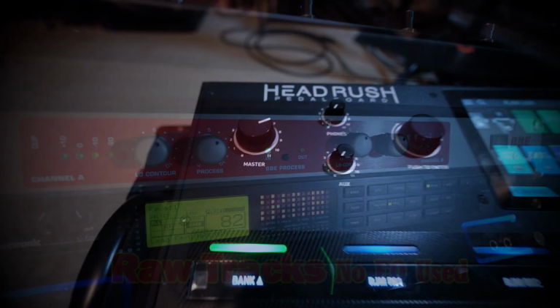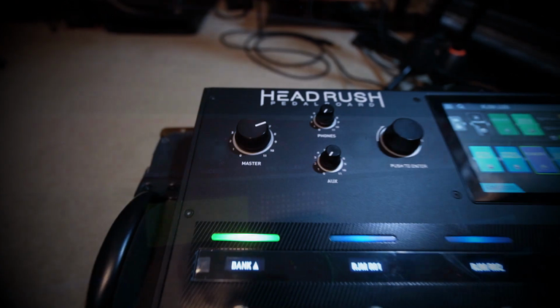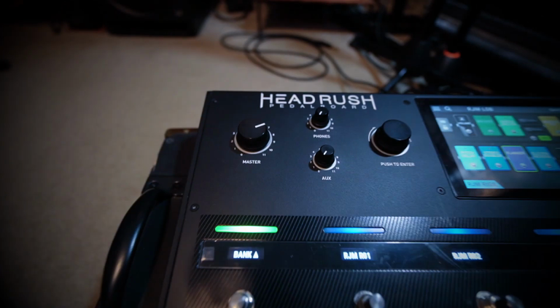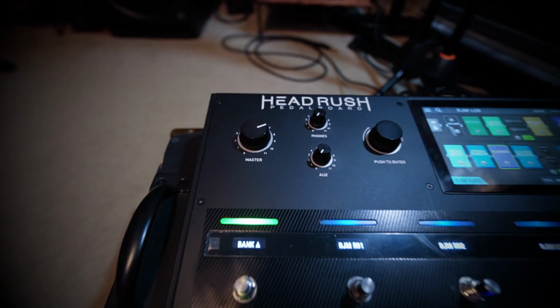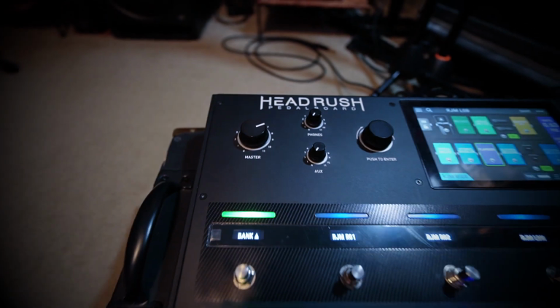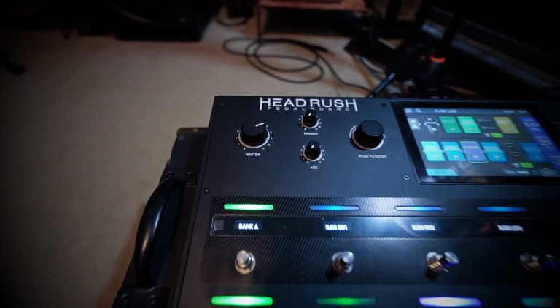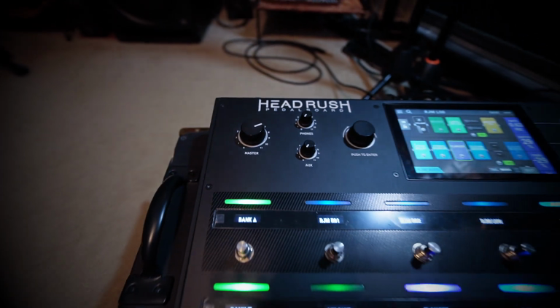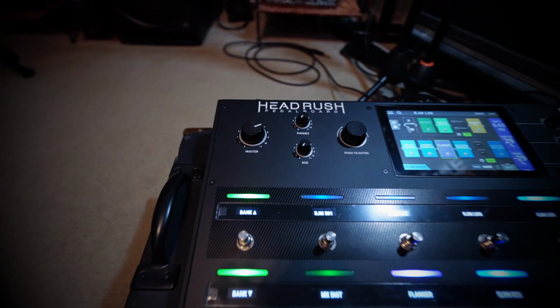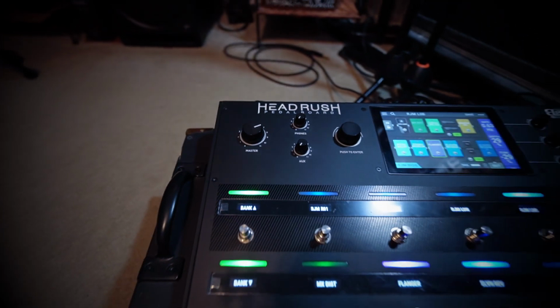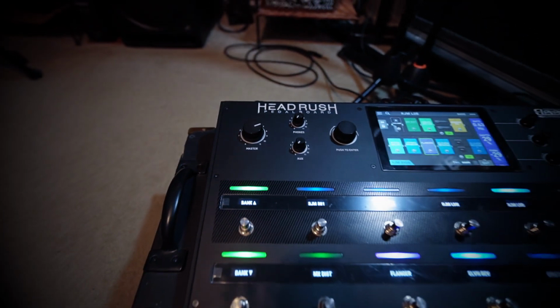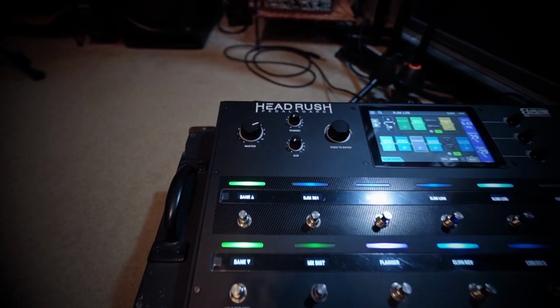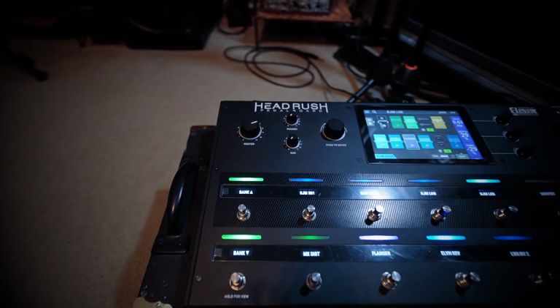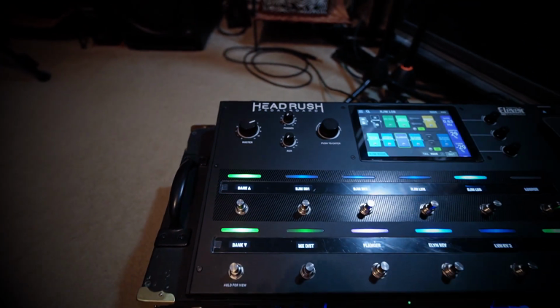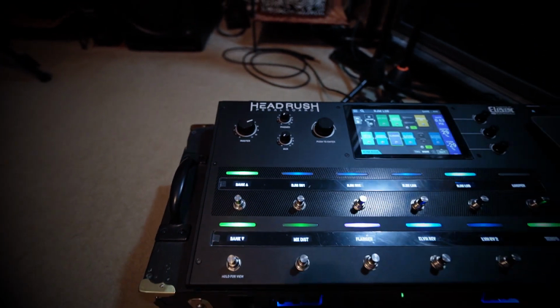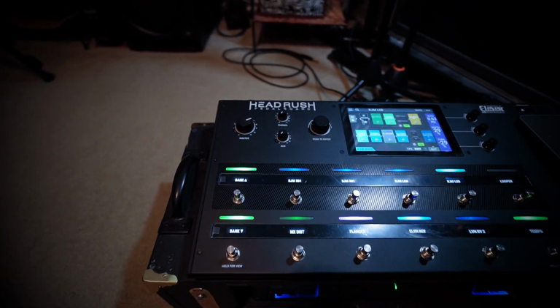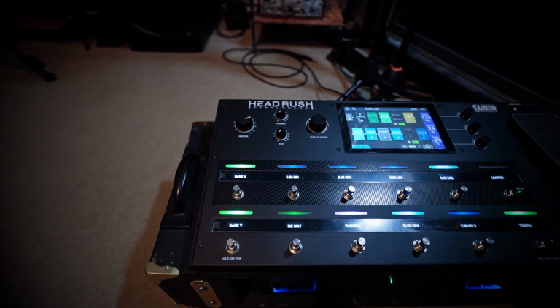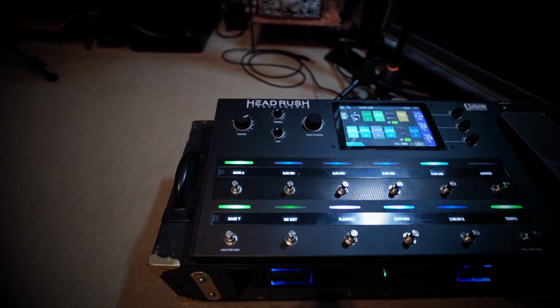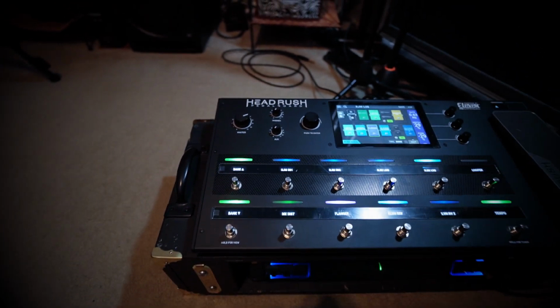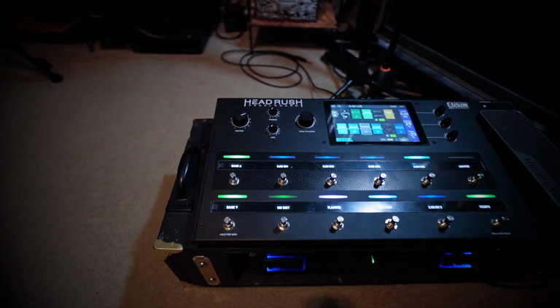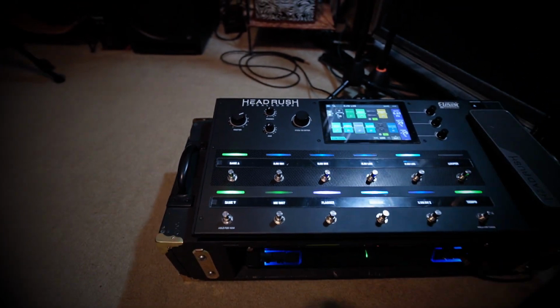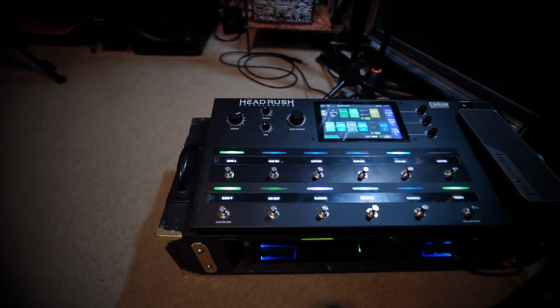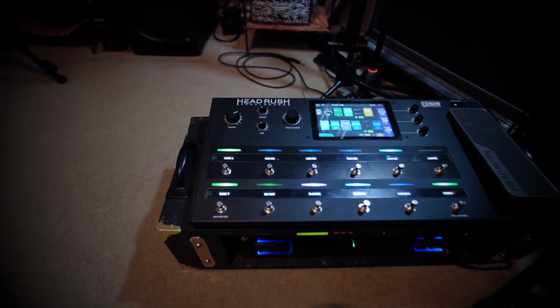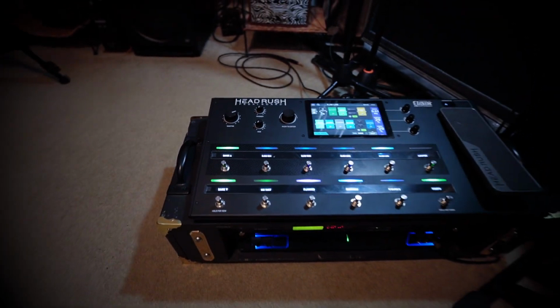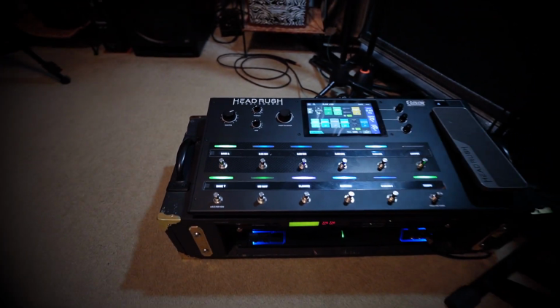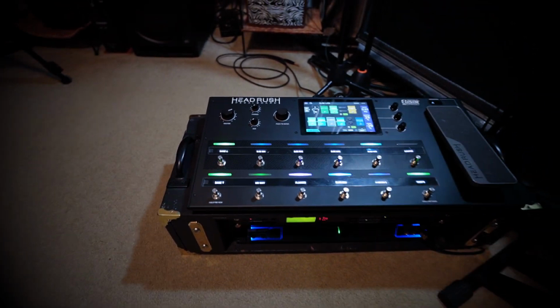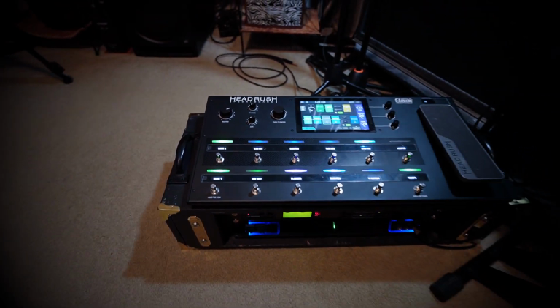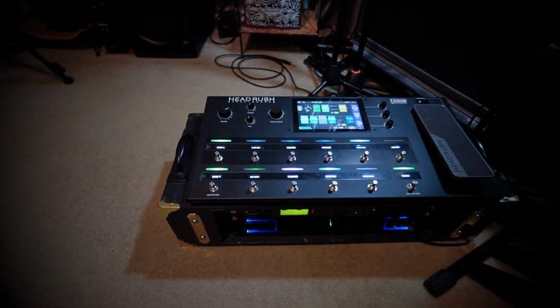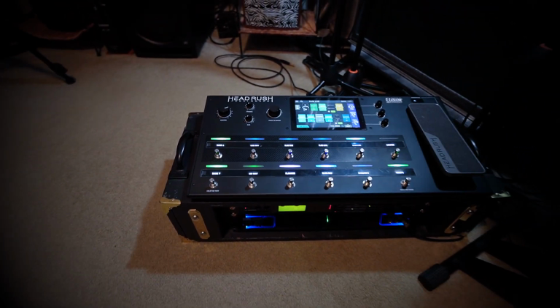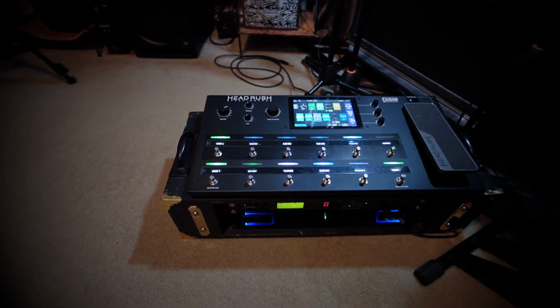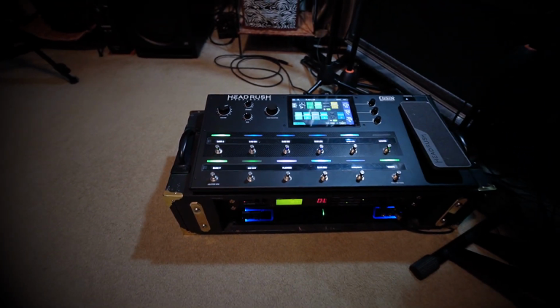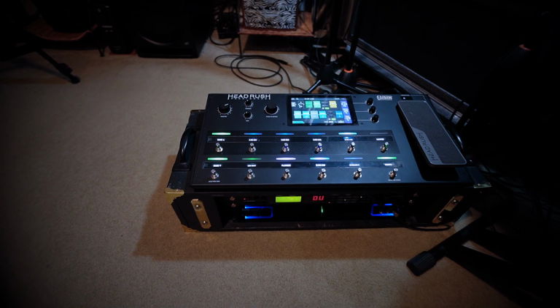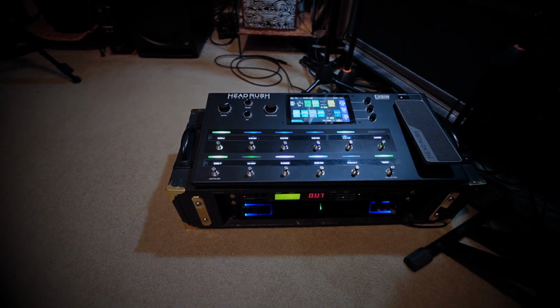So there you go my friends, how you can make your Headrush Pedal Board sound even better. Take care my friends.